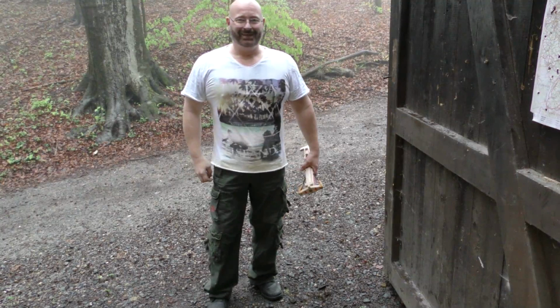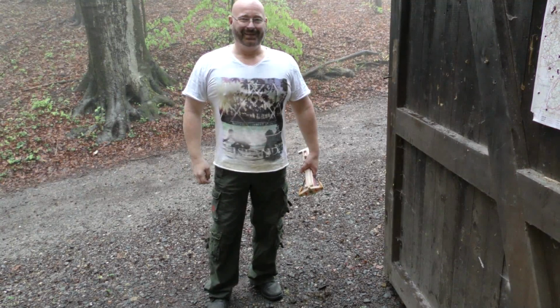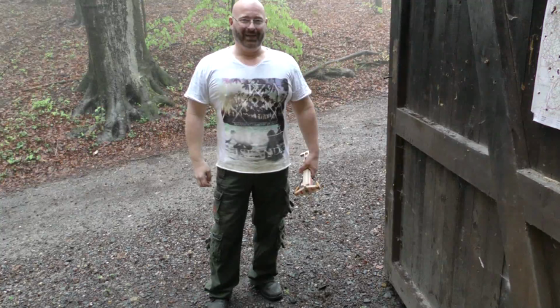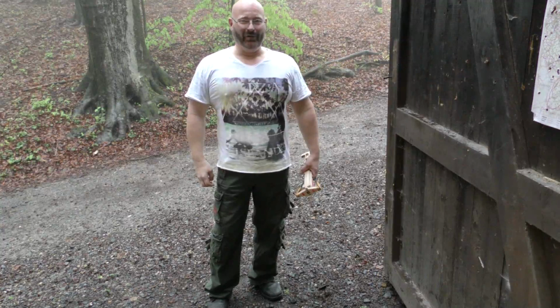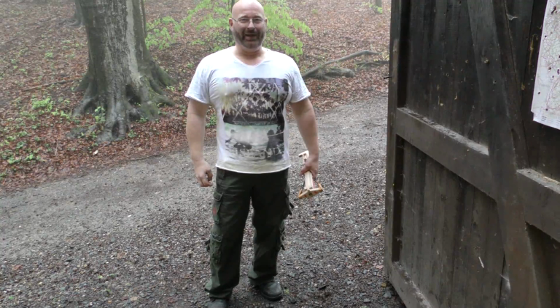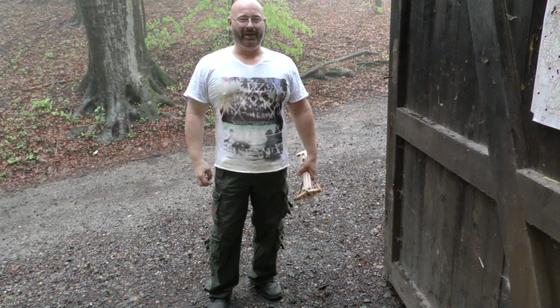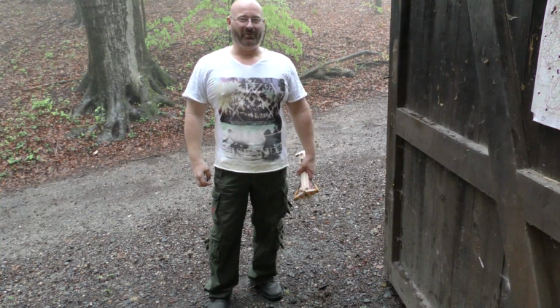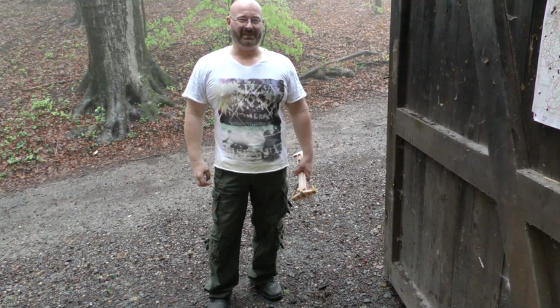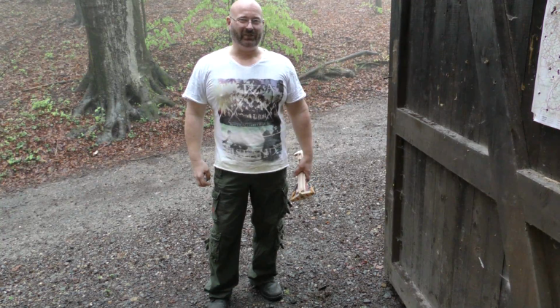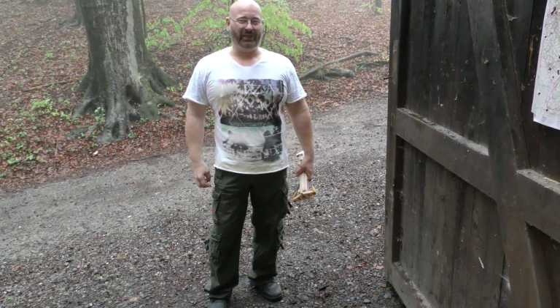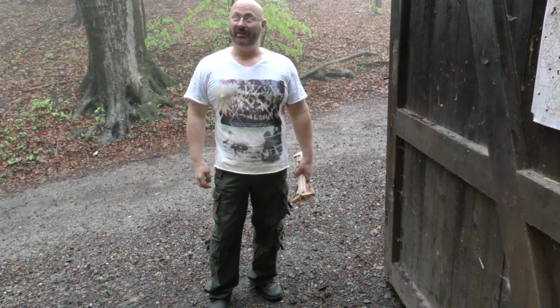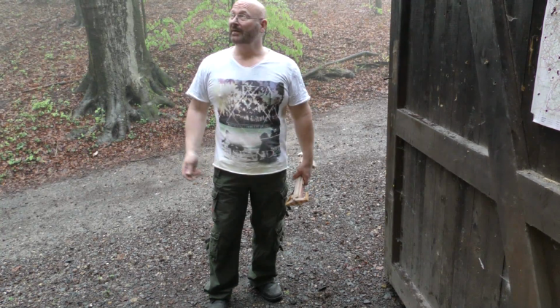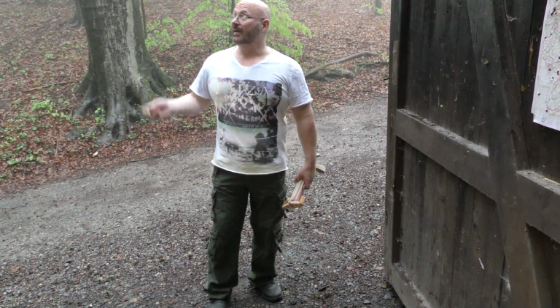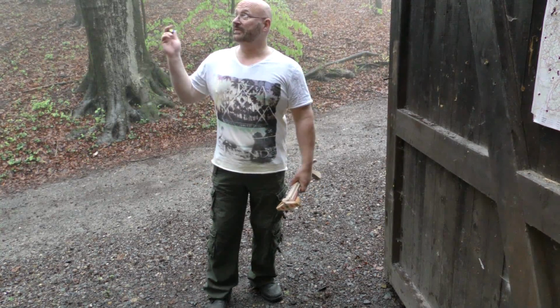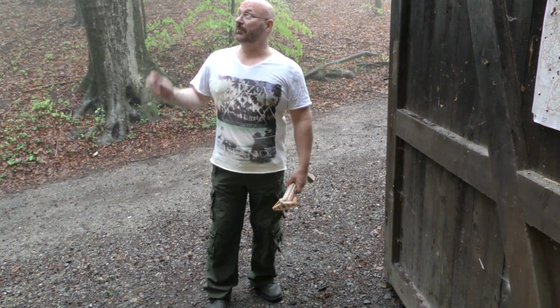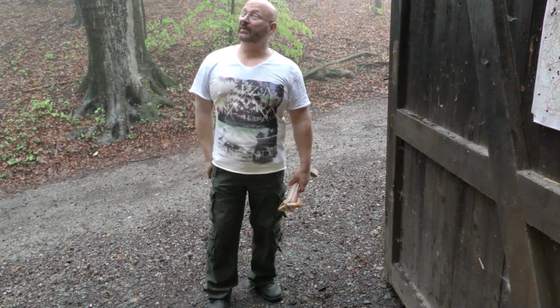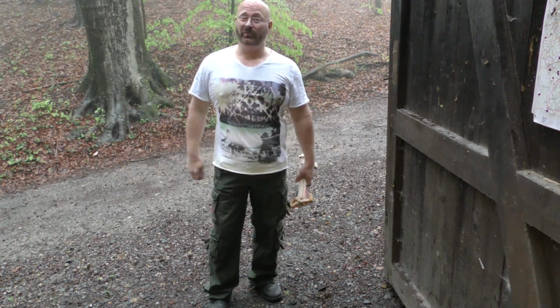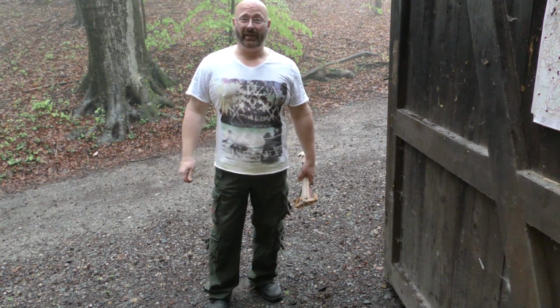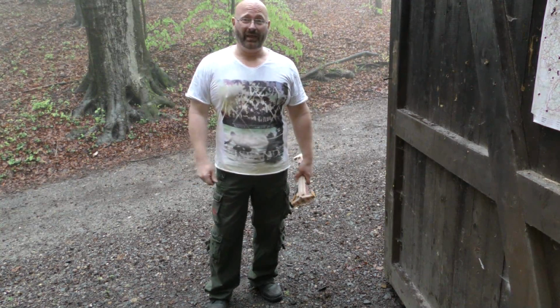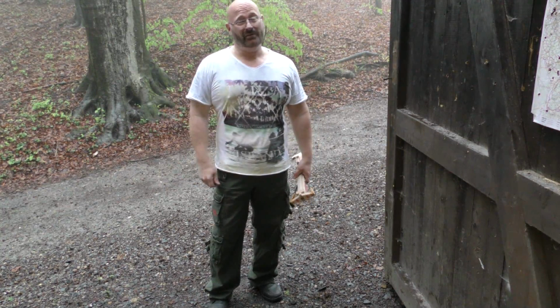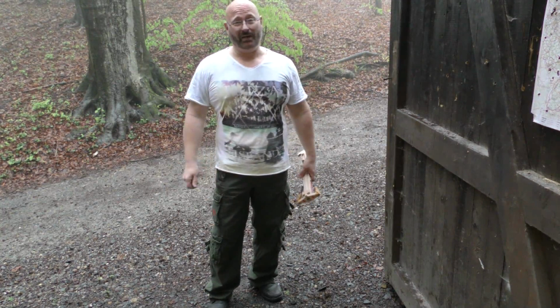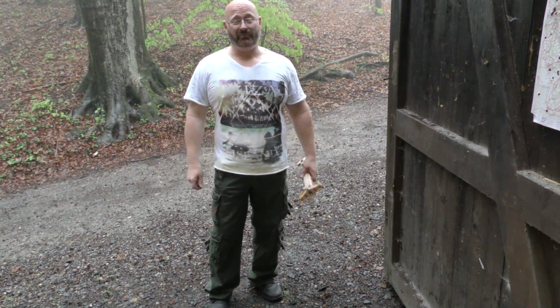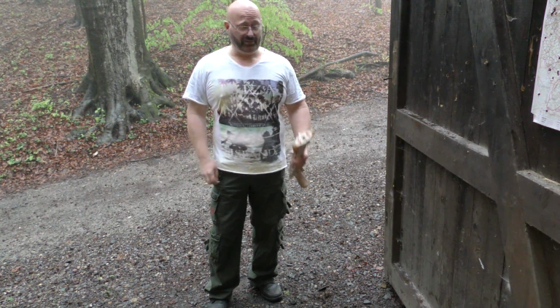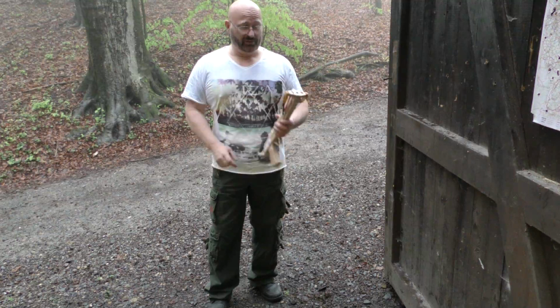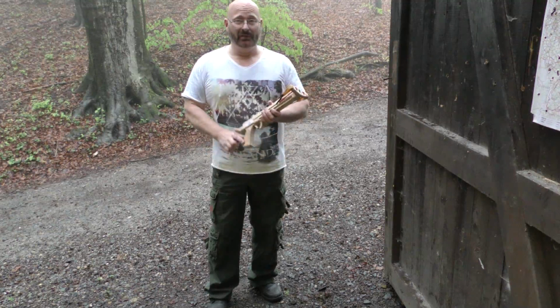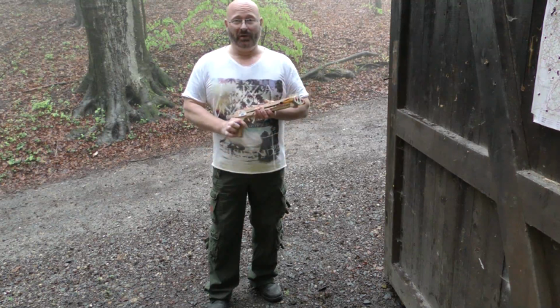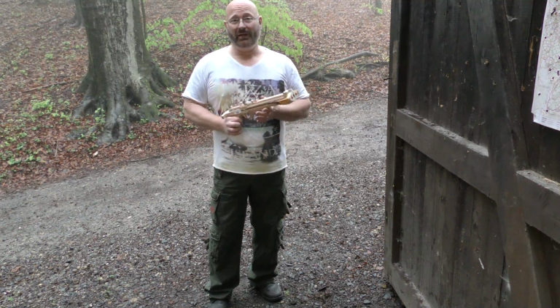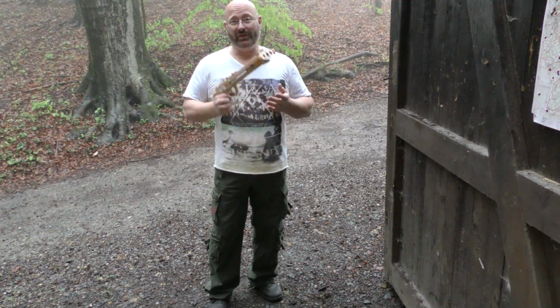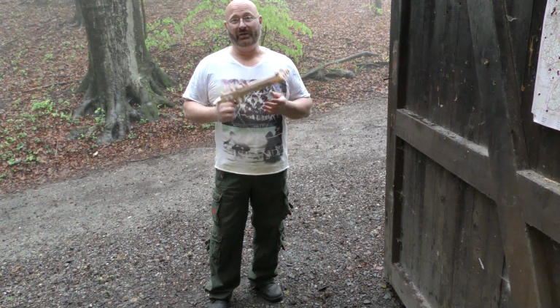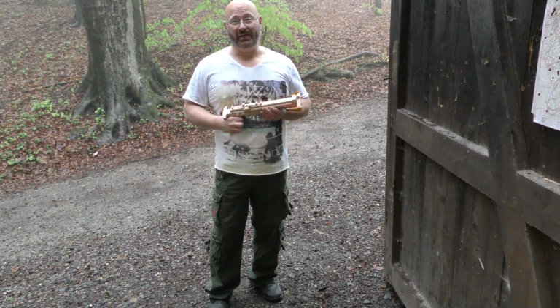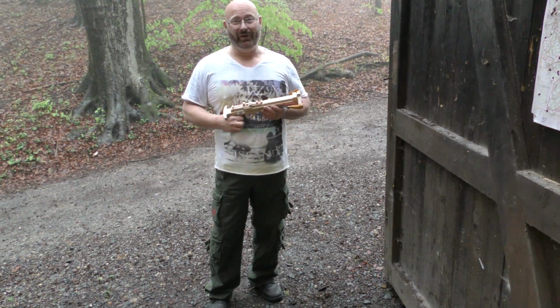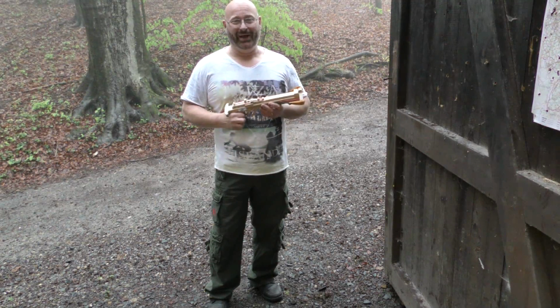Hello and welcome to the Slingshot Channel. Lousy weather today again, I'm afraid, but I'll try to entertain you anyhow.